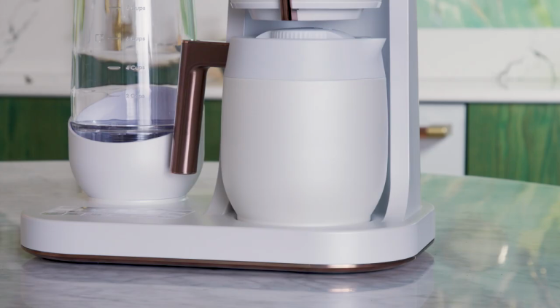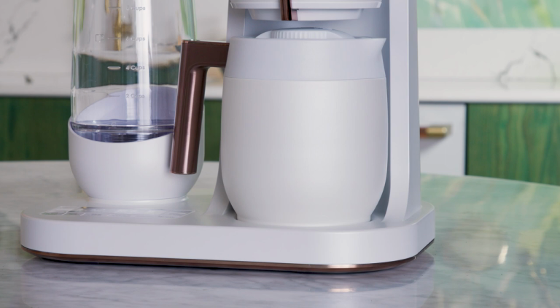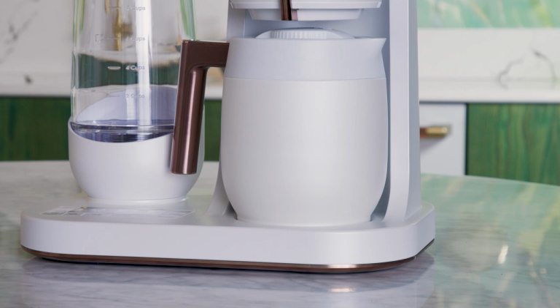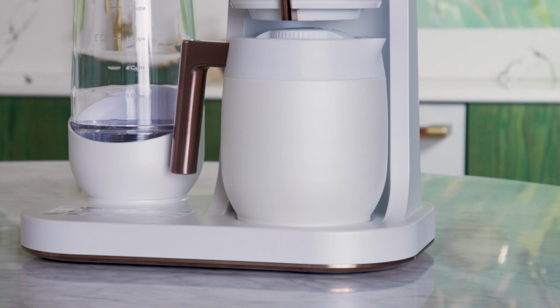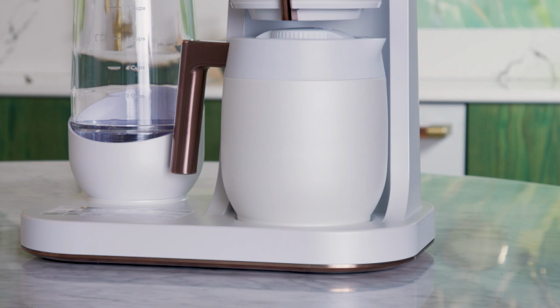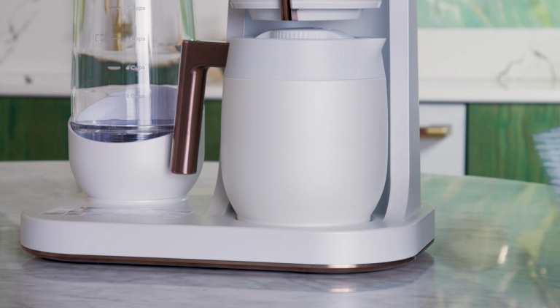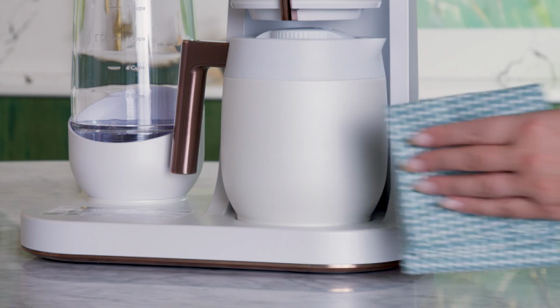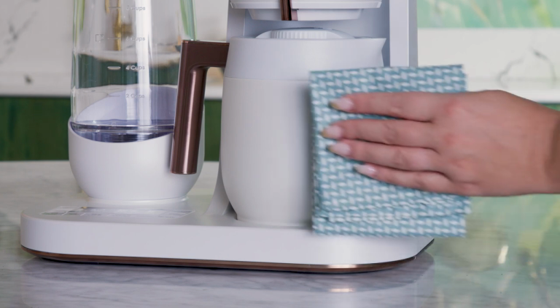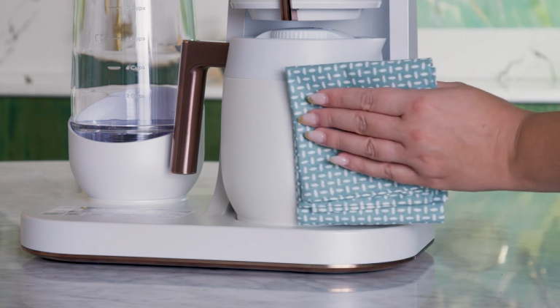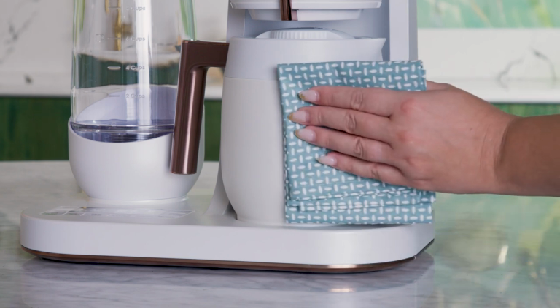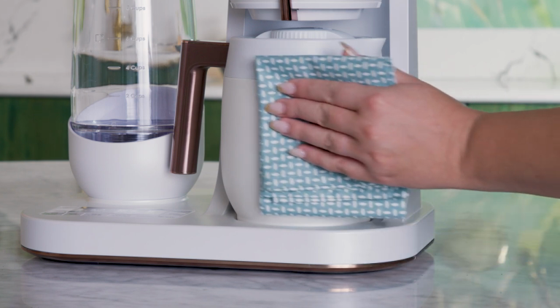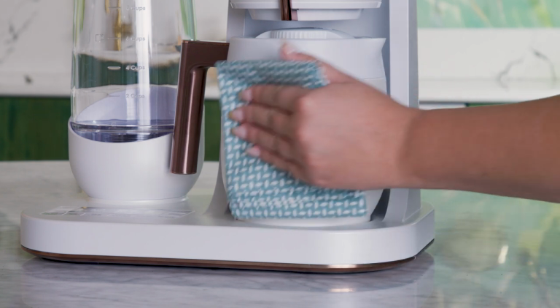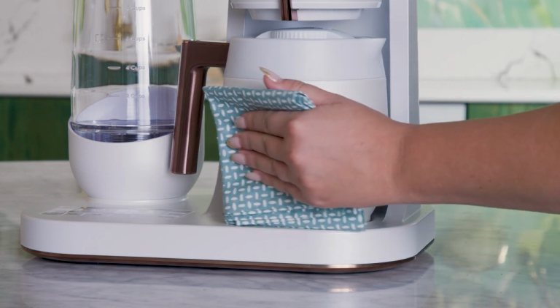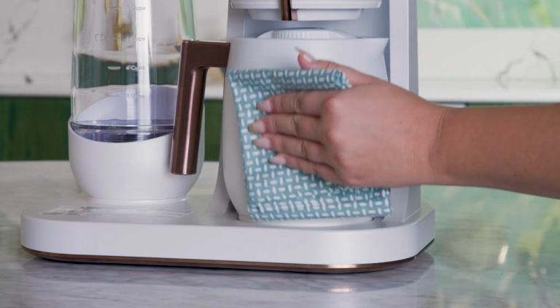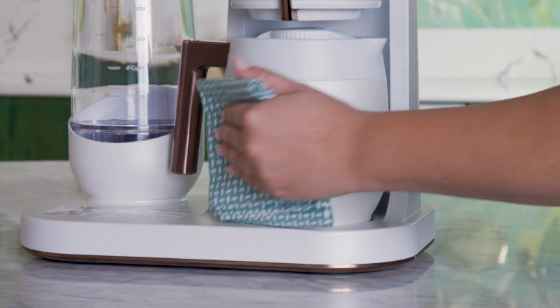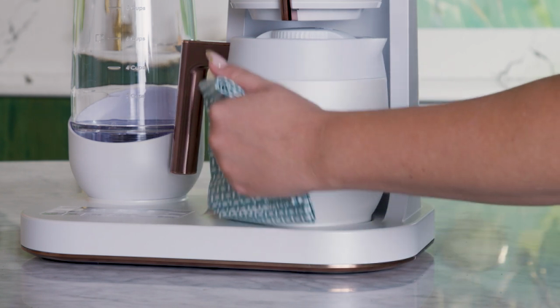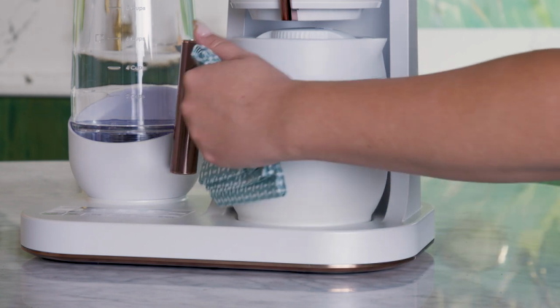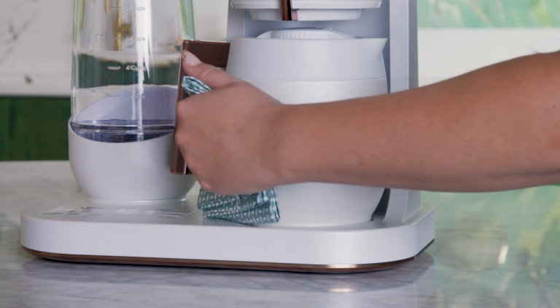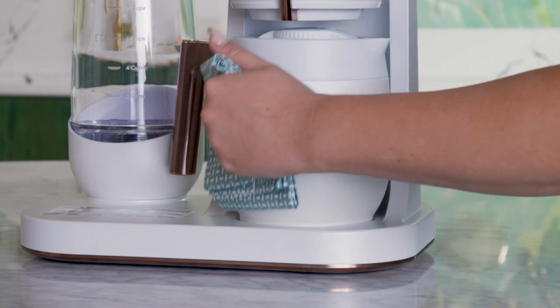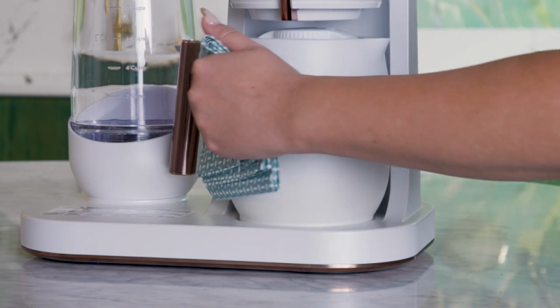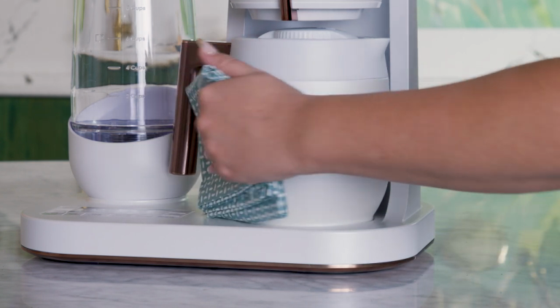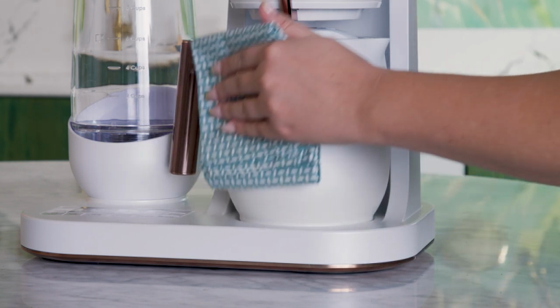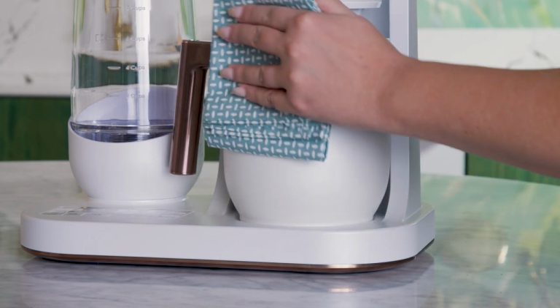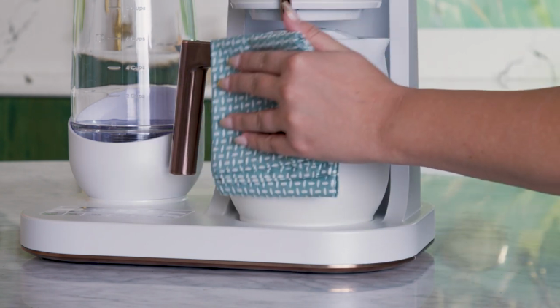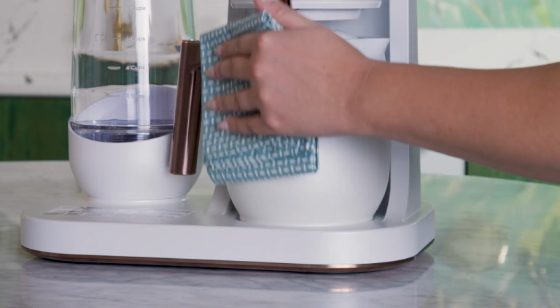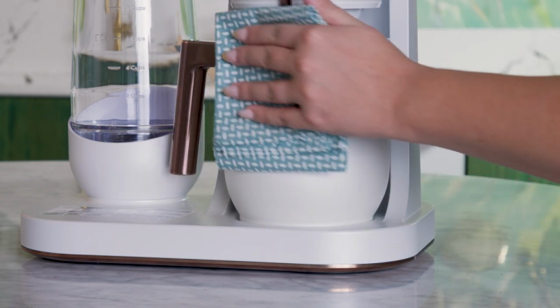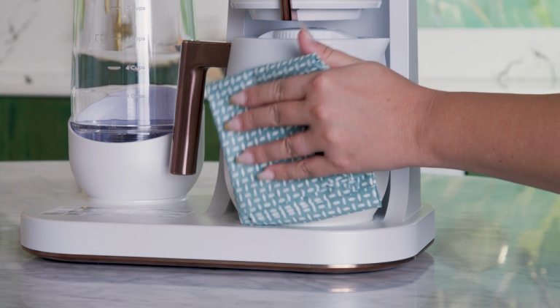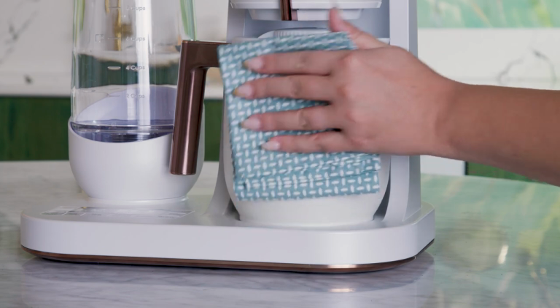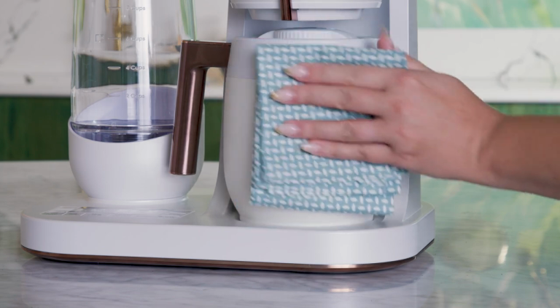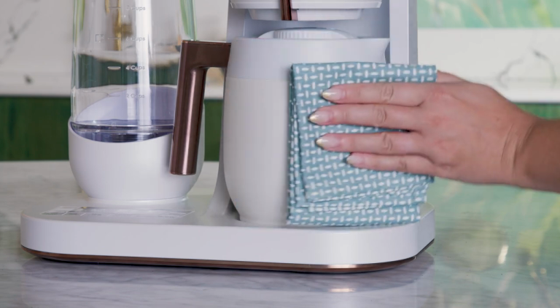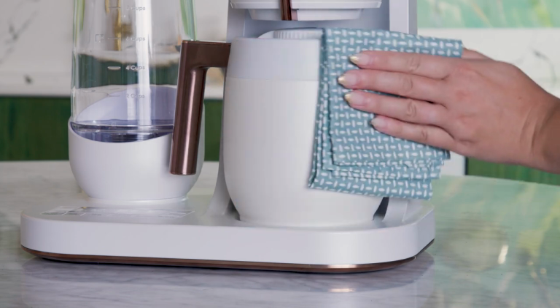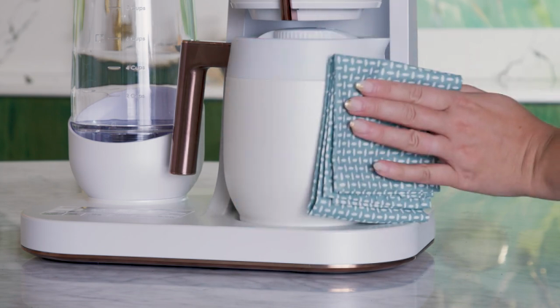Wash the carafe regularly in warm soapy water. Avoid abrasive cleaners as they may scratch the finish.